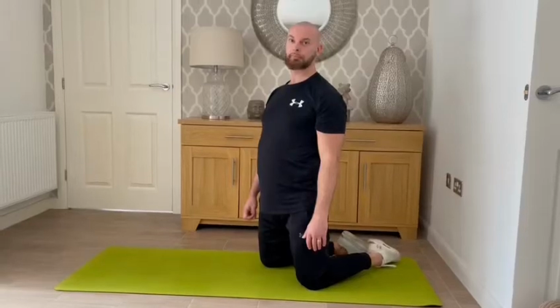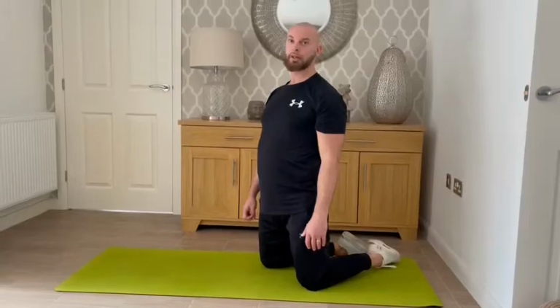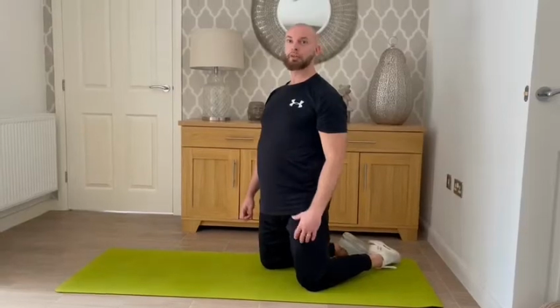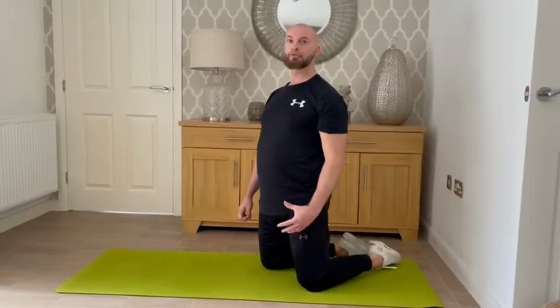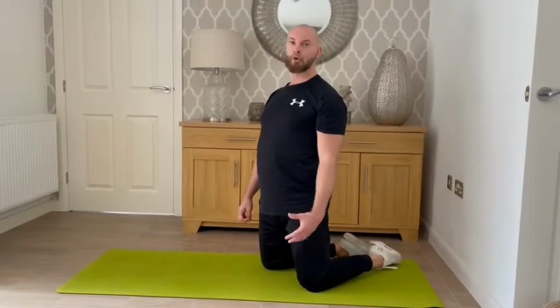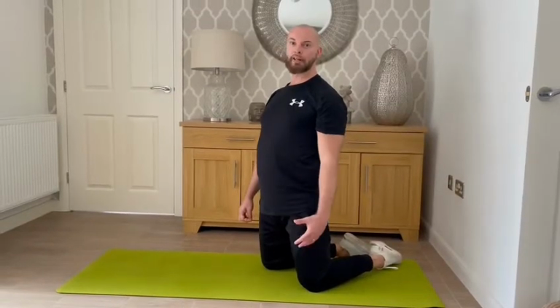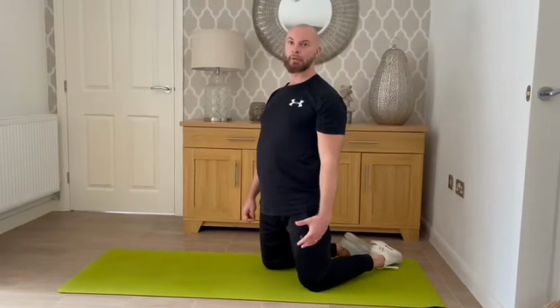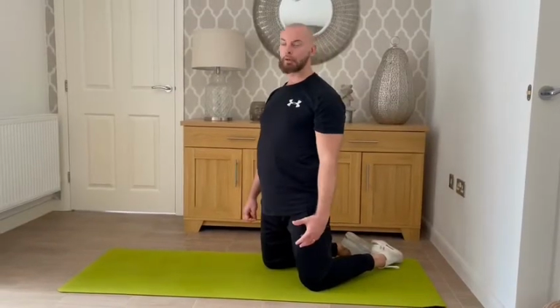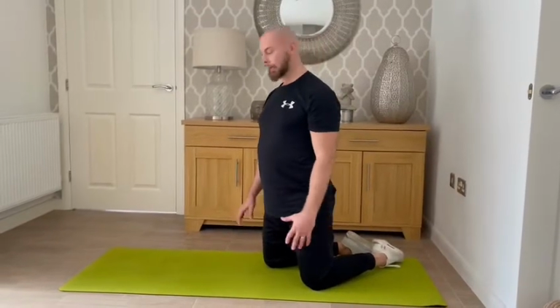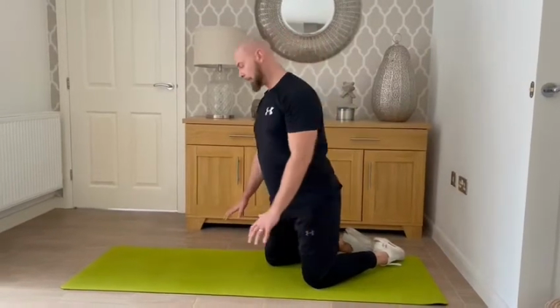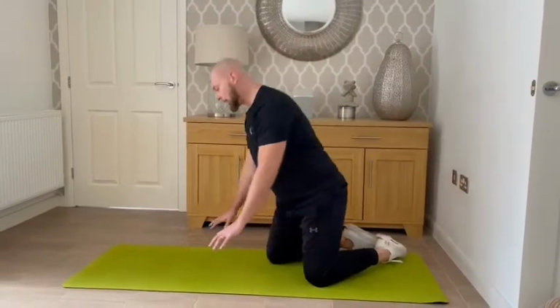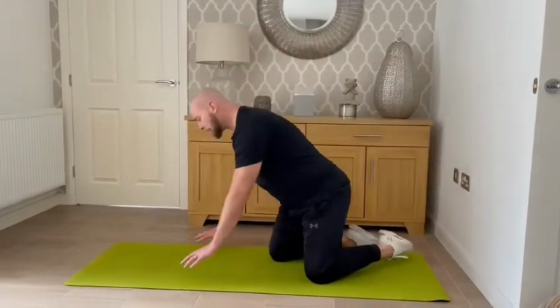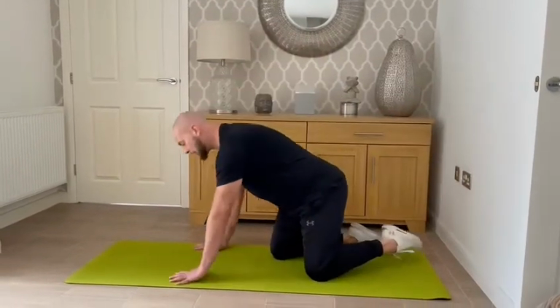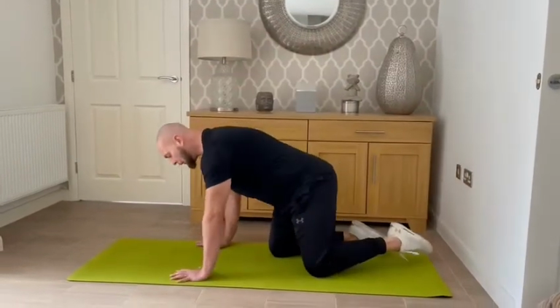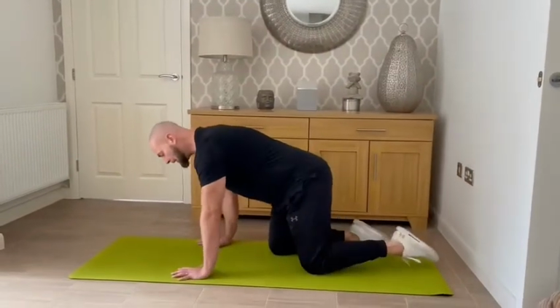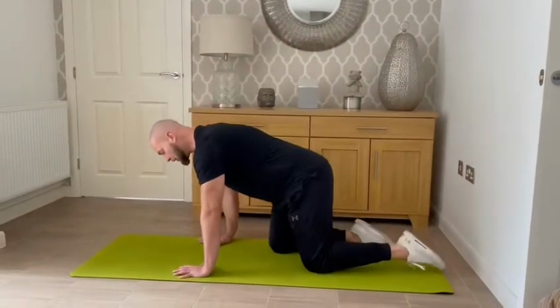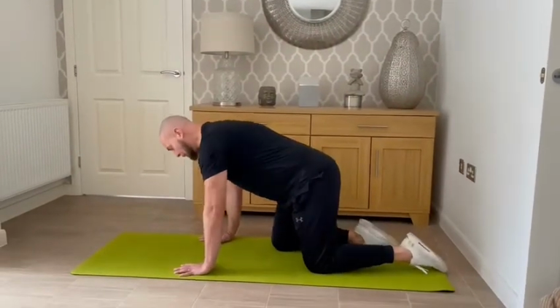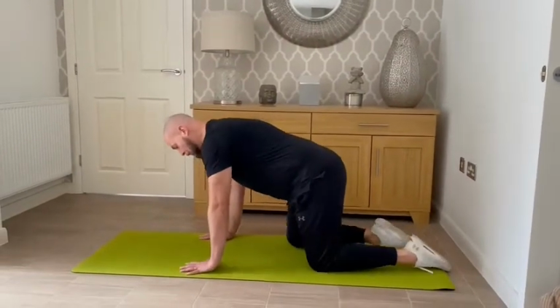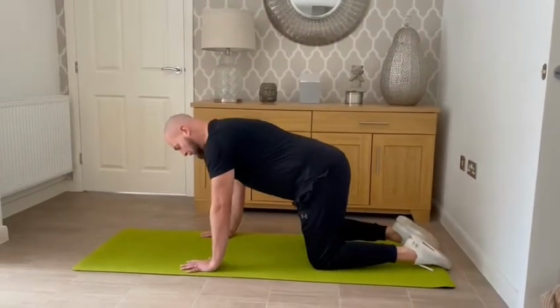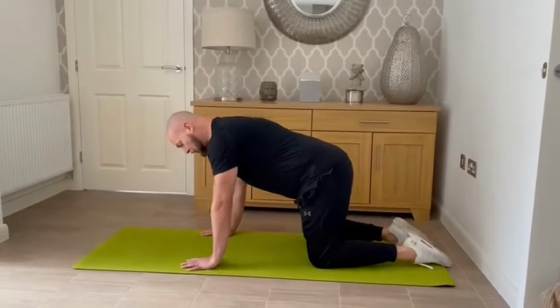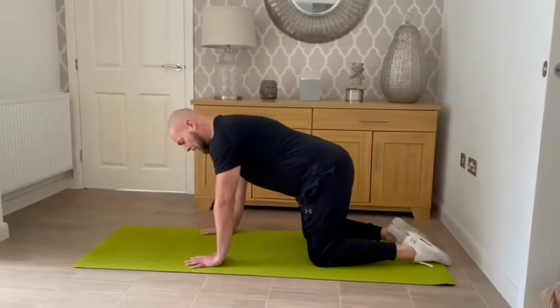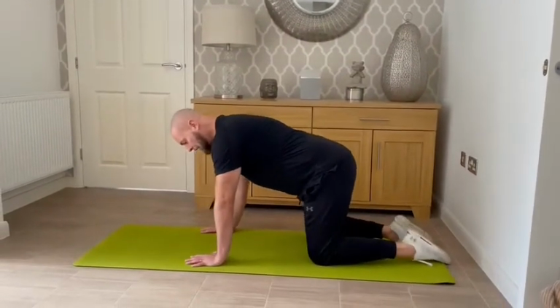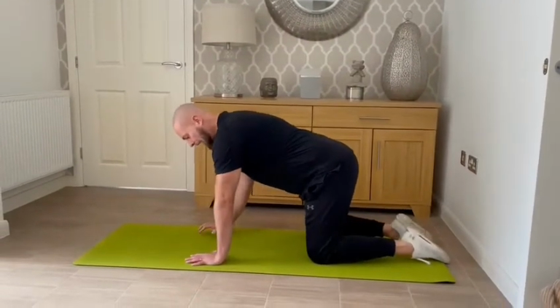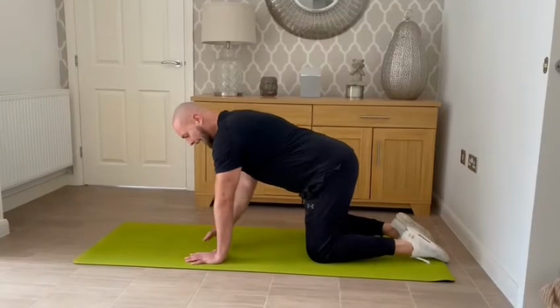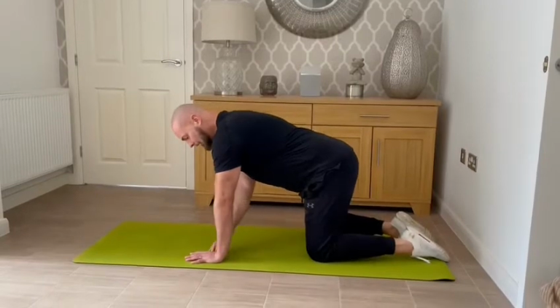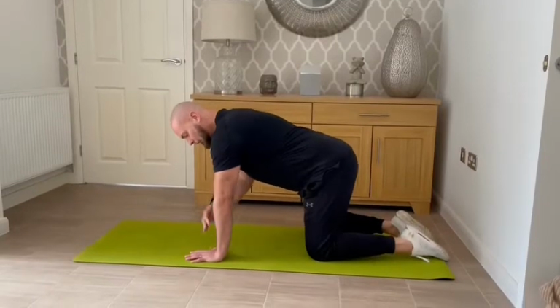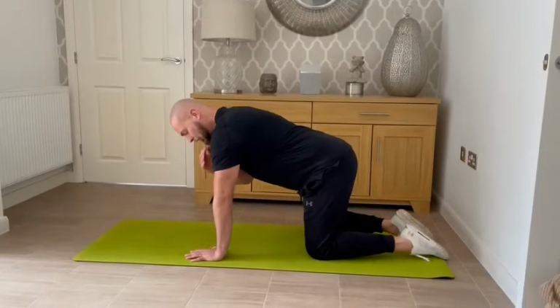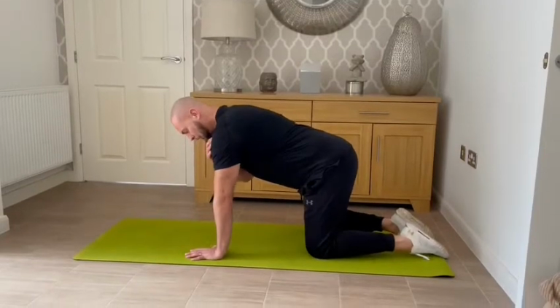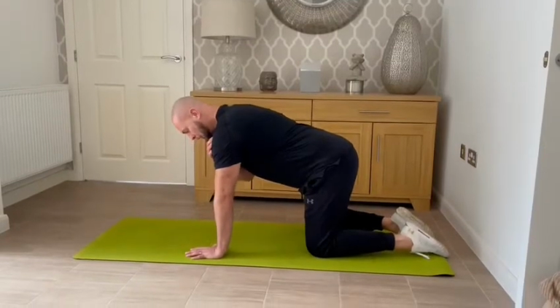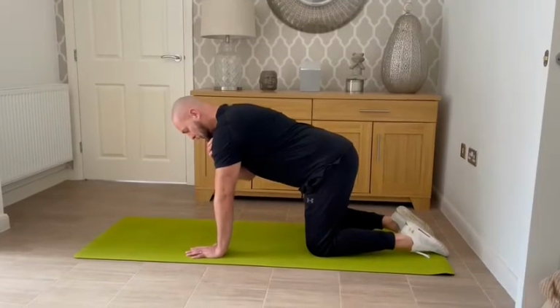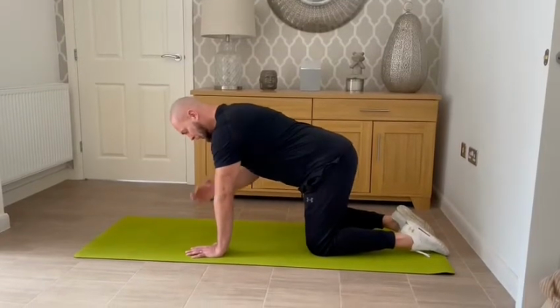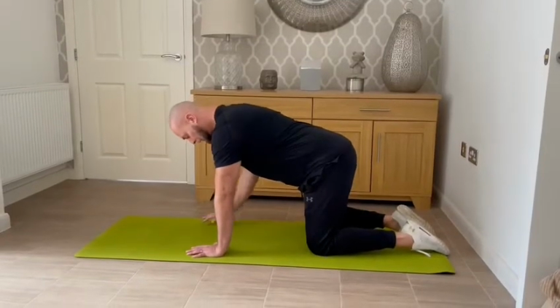The drawing-in manoeuvre. We're going to go into a box position, hands directly underneath your shoulders.